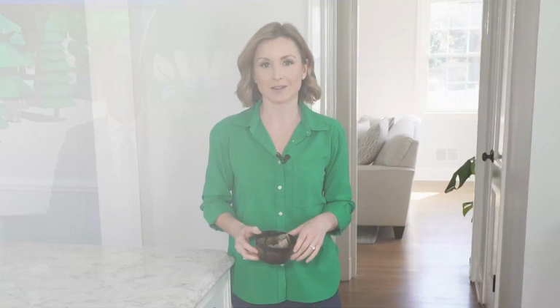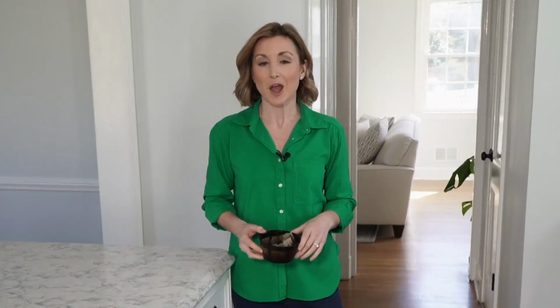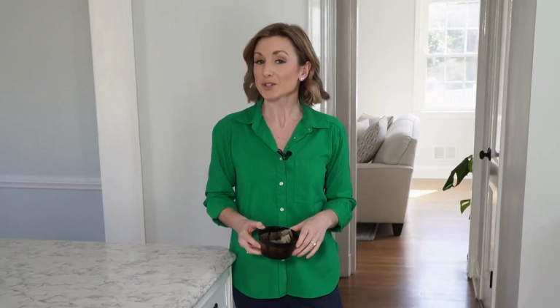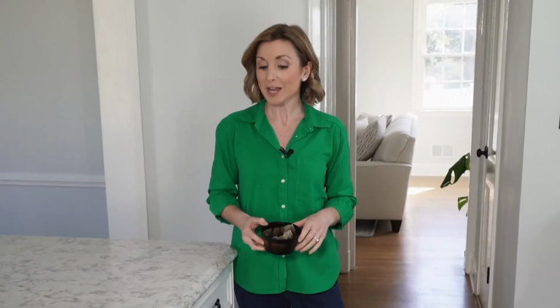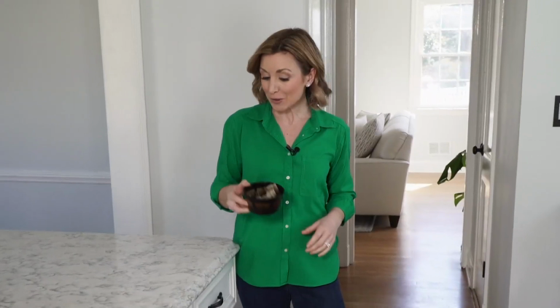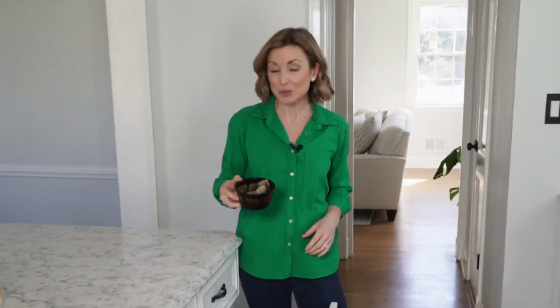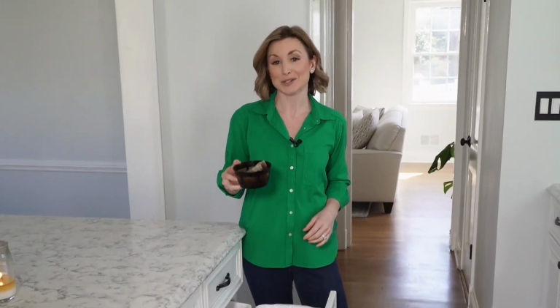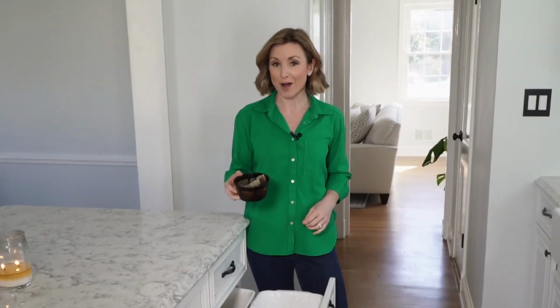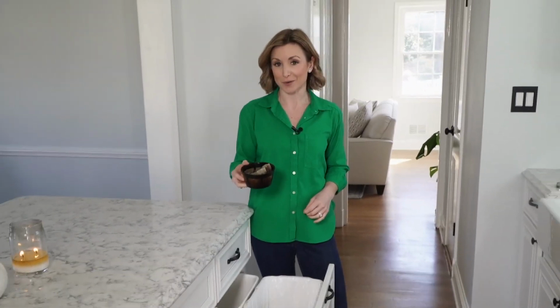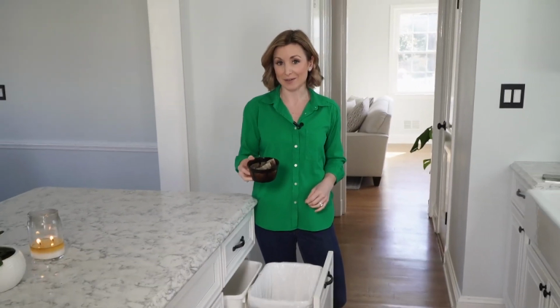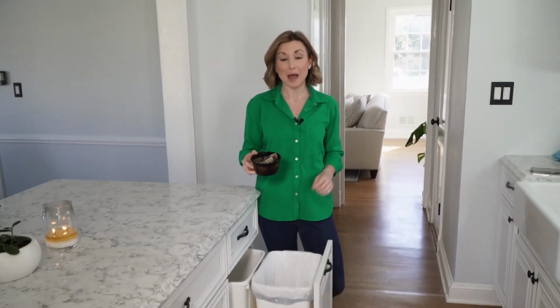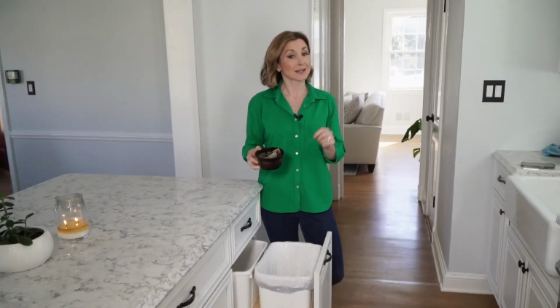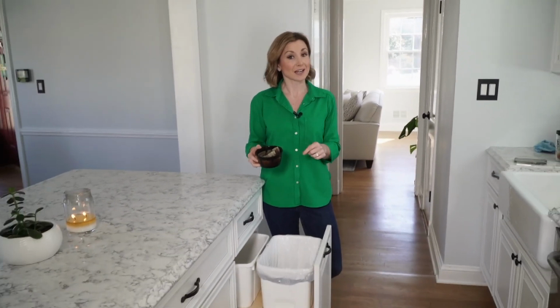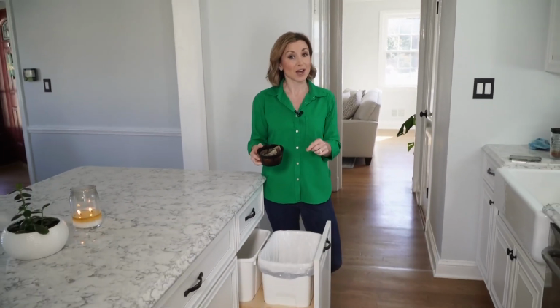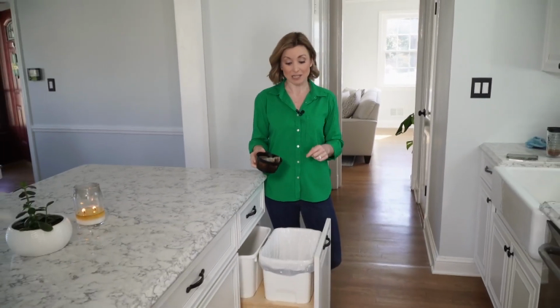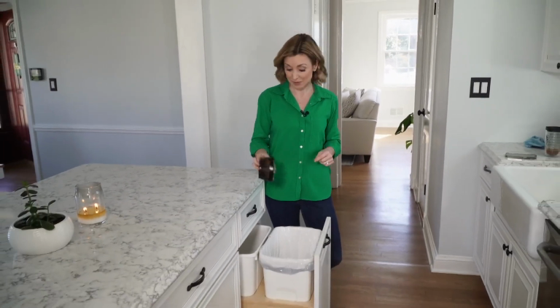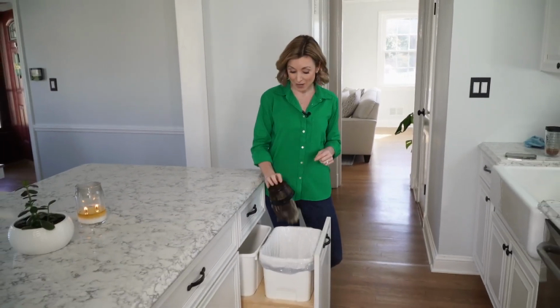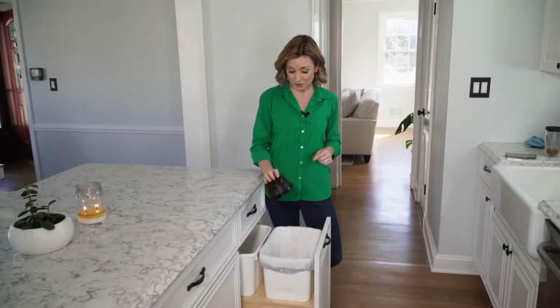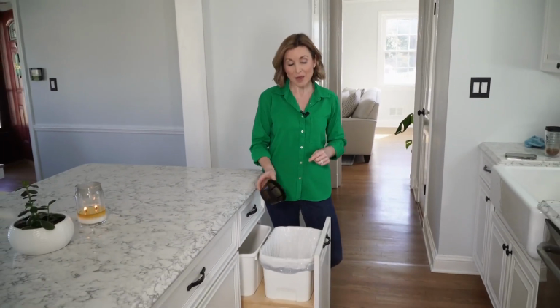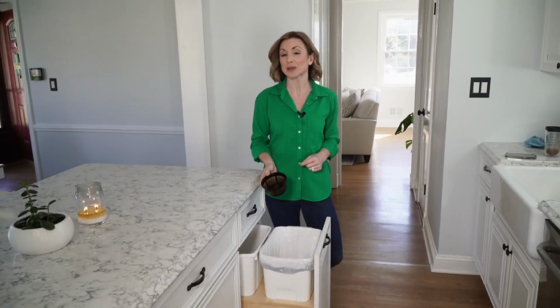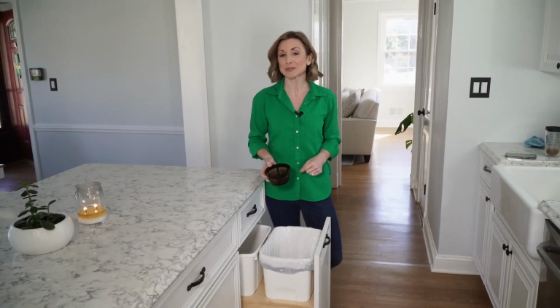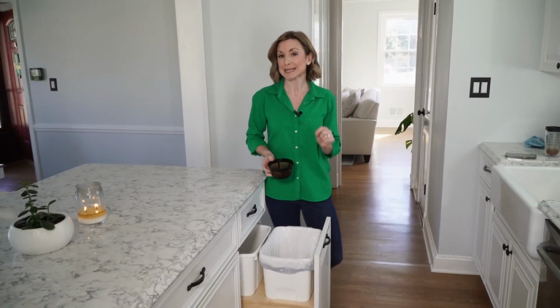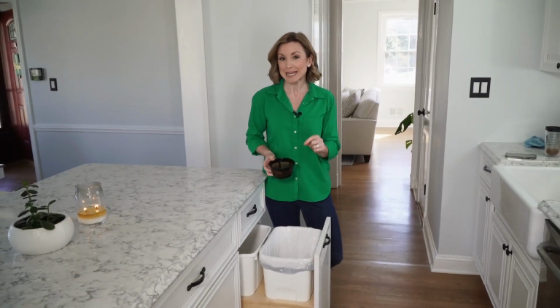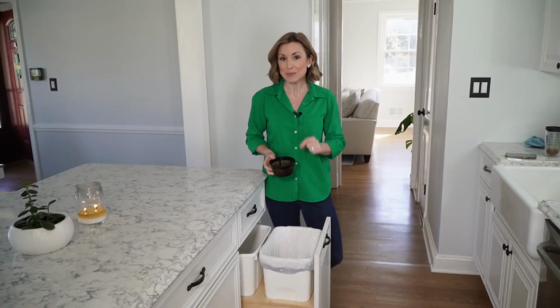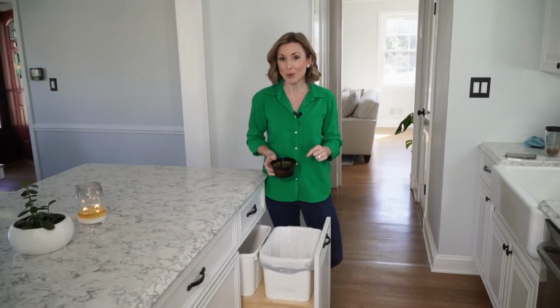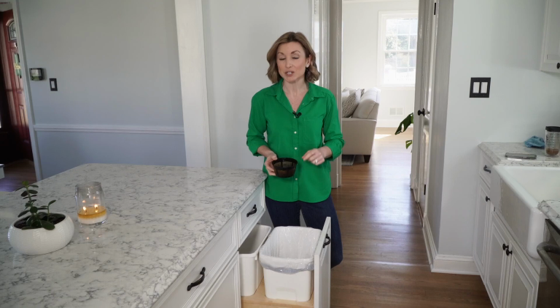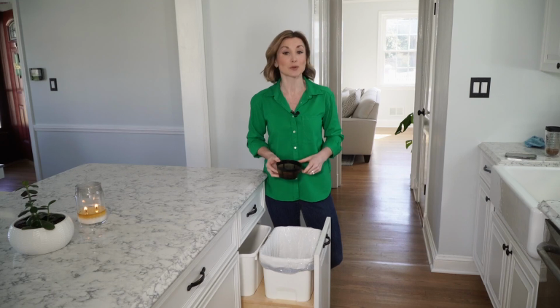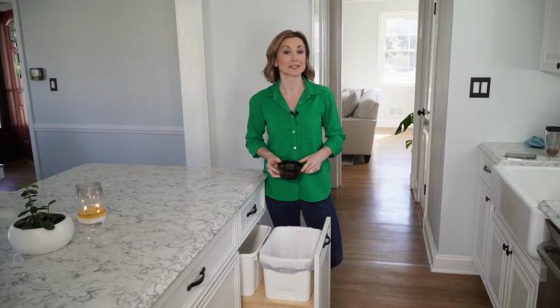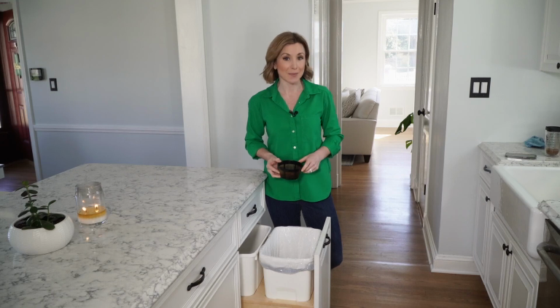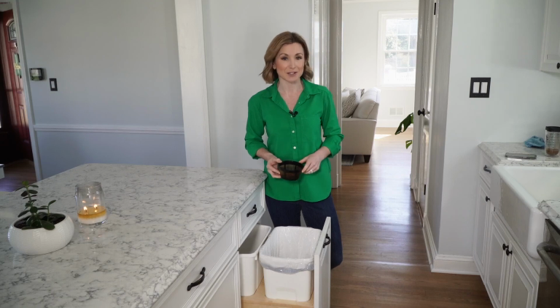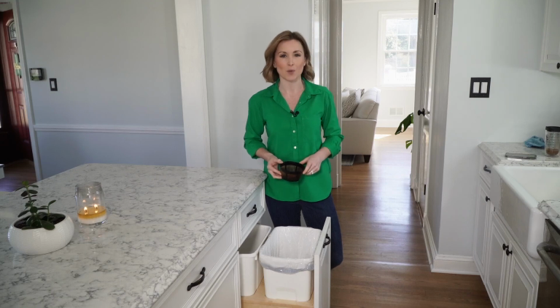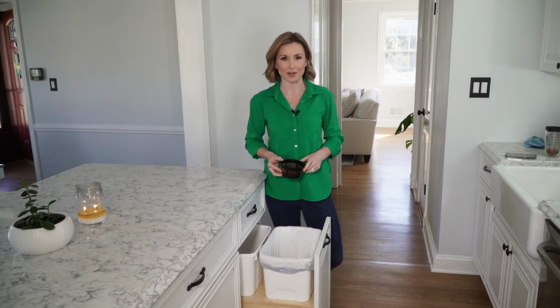We're talking about used coffee grounds, but instead of tossing them in the trash, they're being used as a key component to remove contaminants from water.